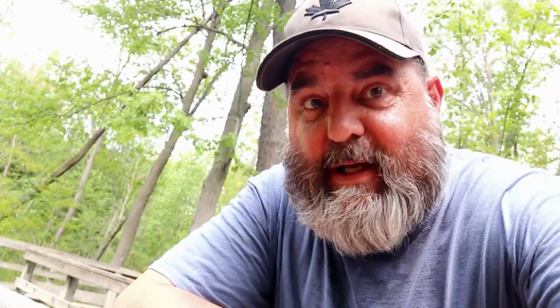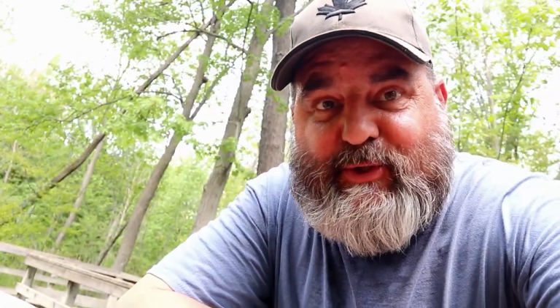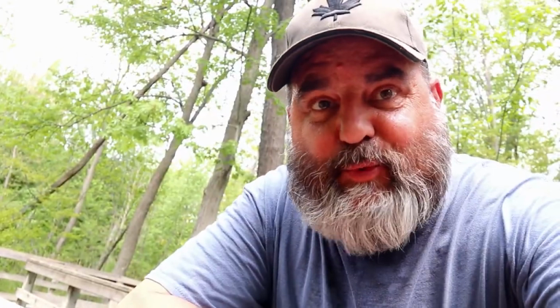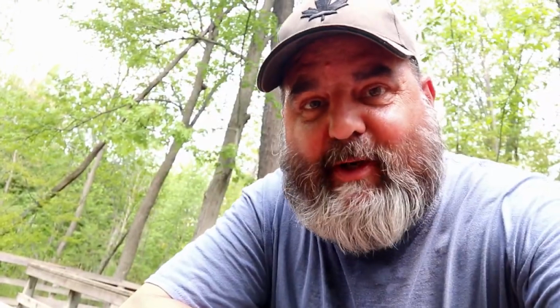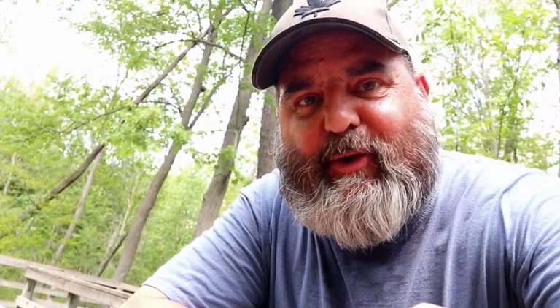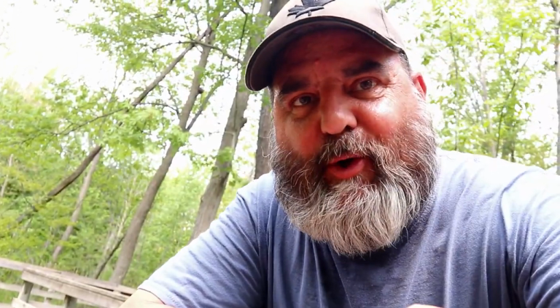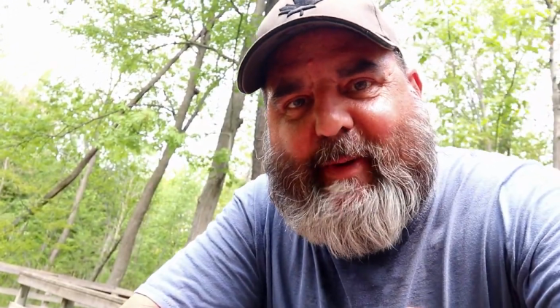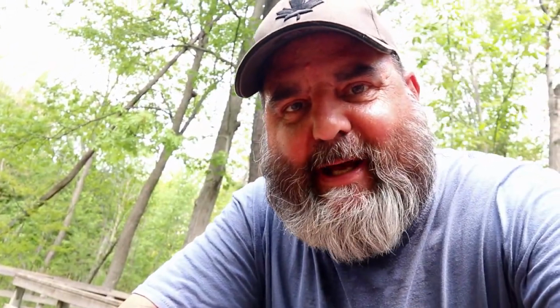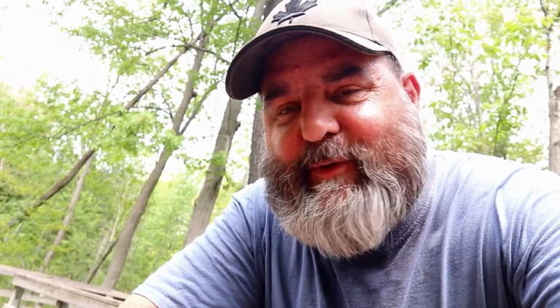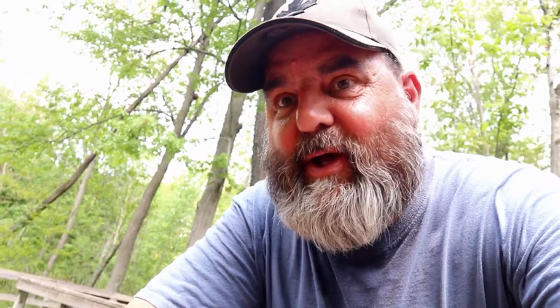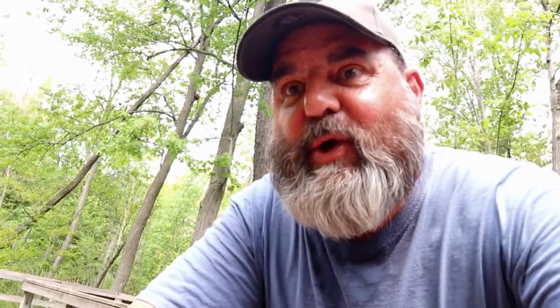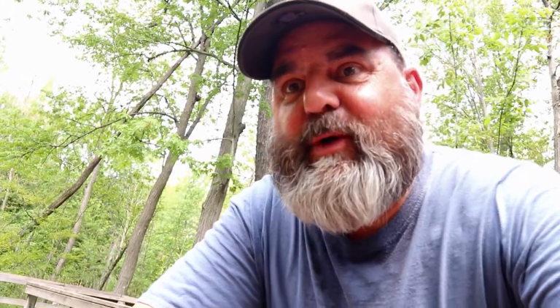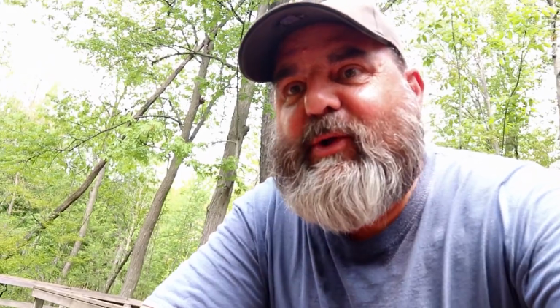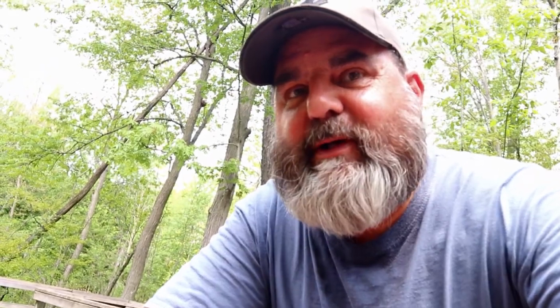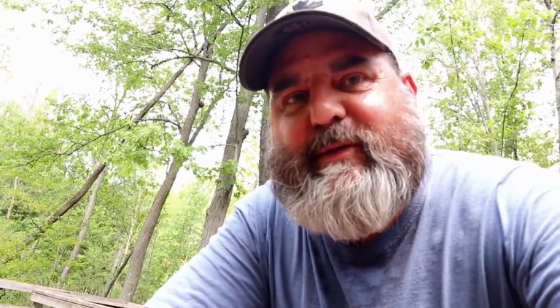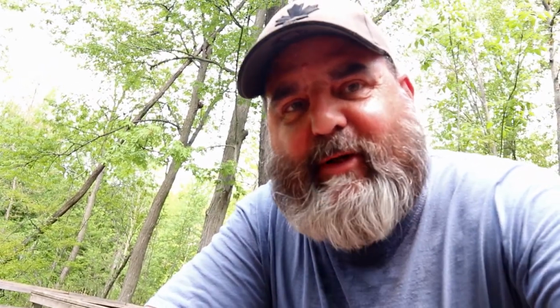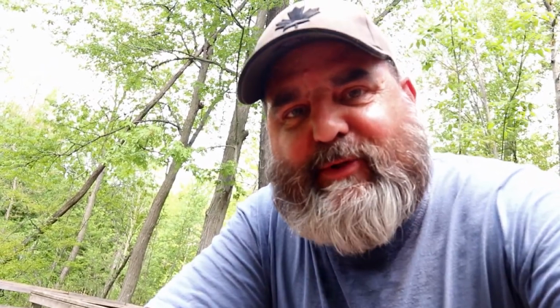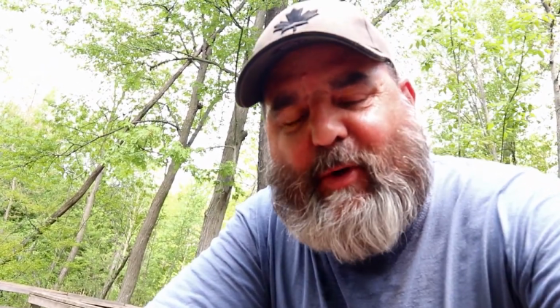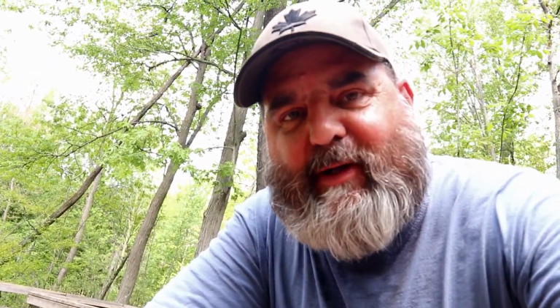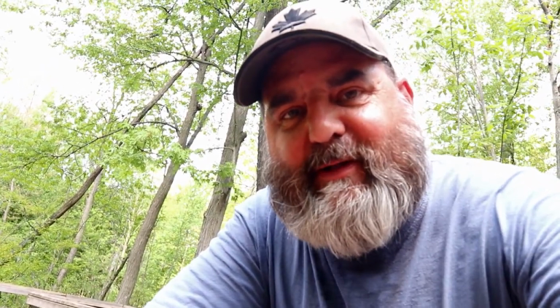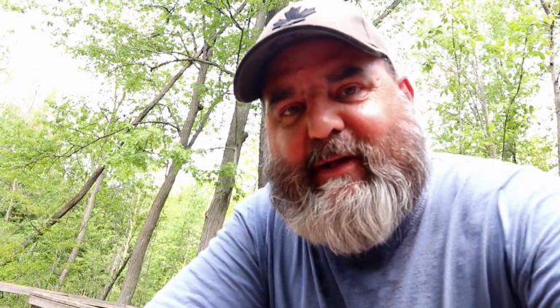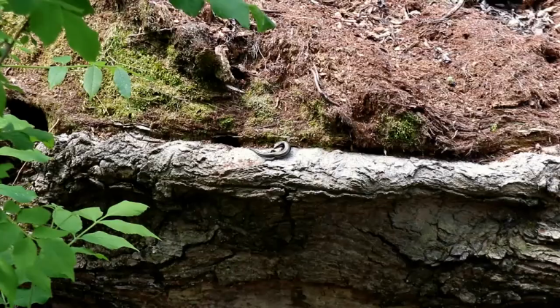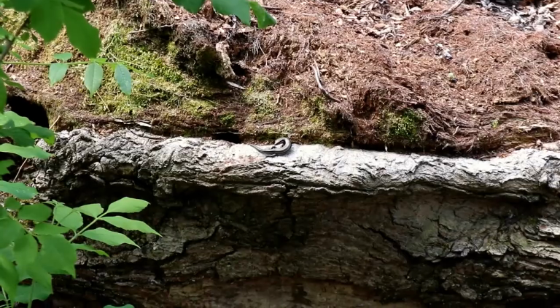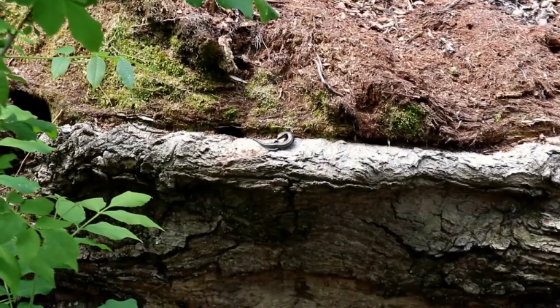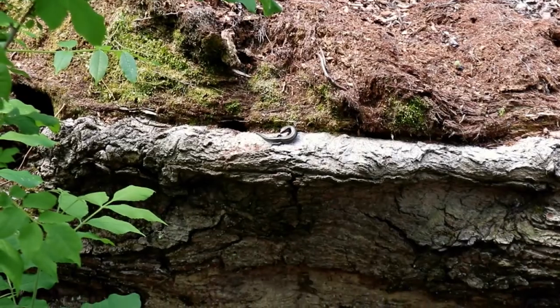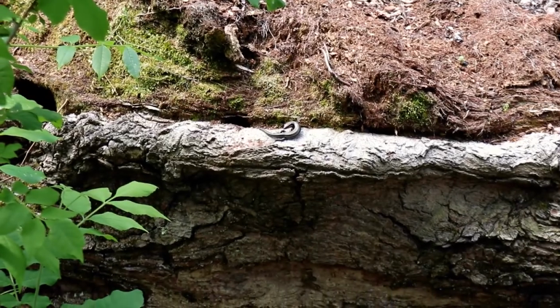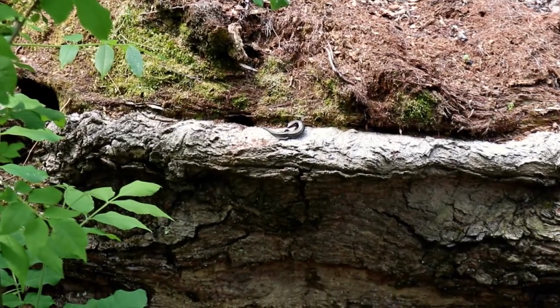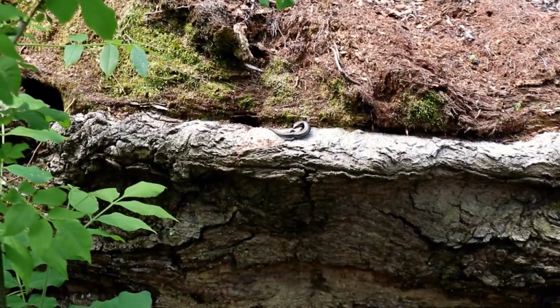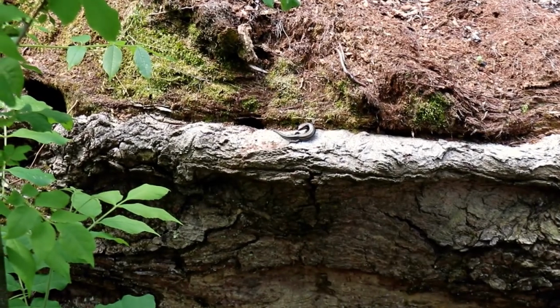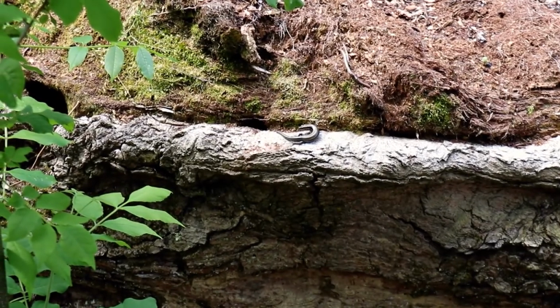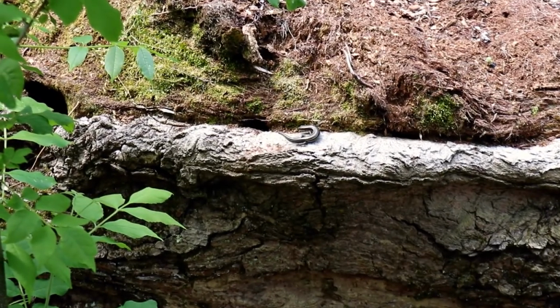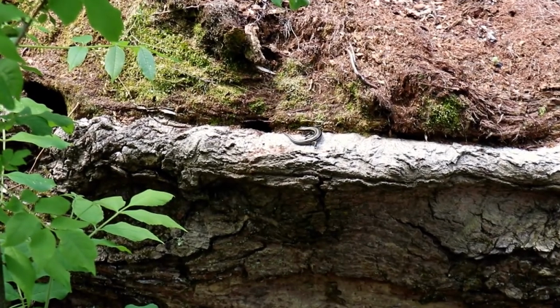Just walking along the path, we were lucky to be able to spot a blue-tailed skink.